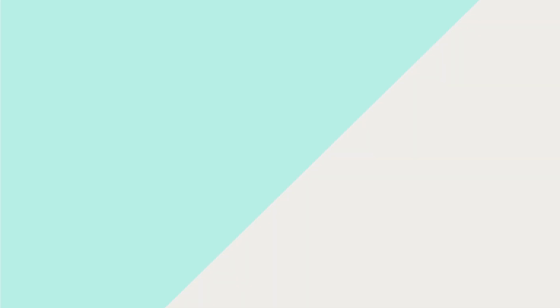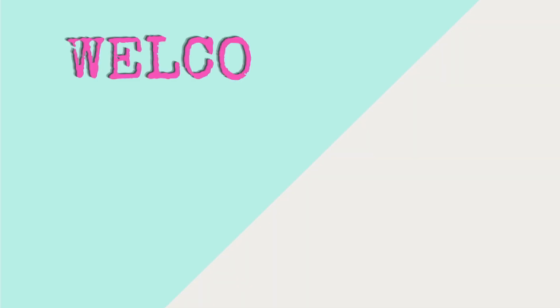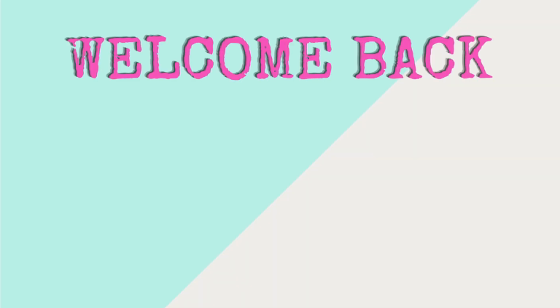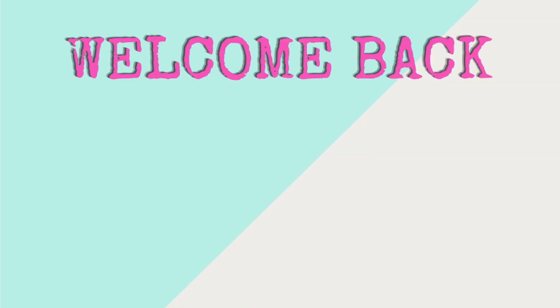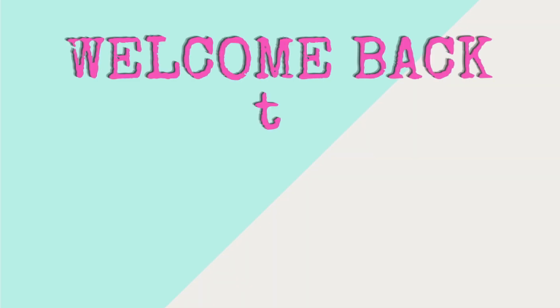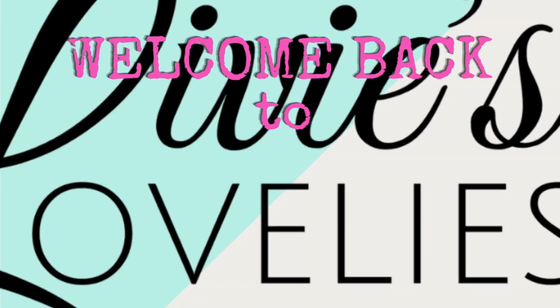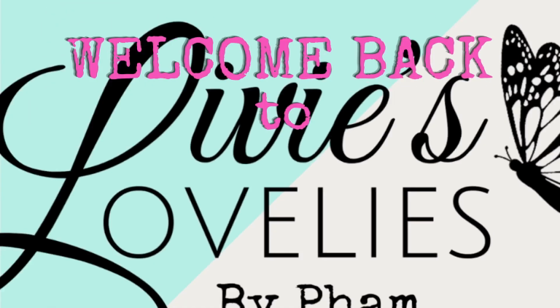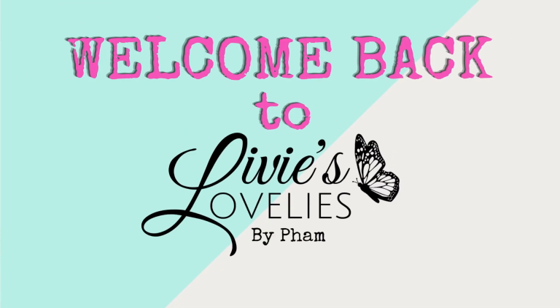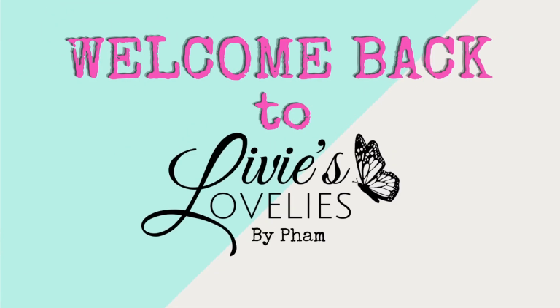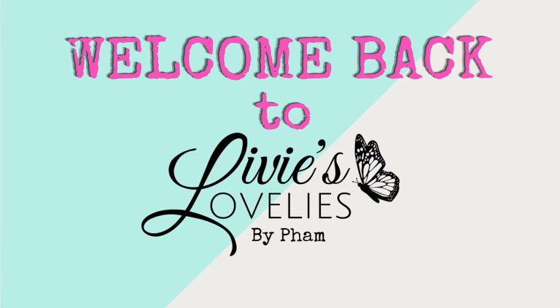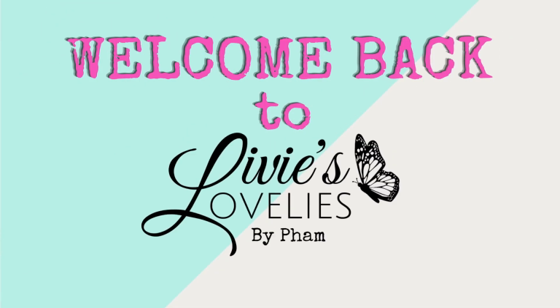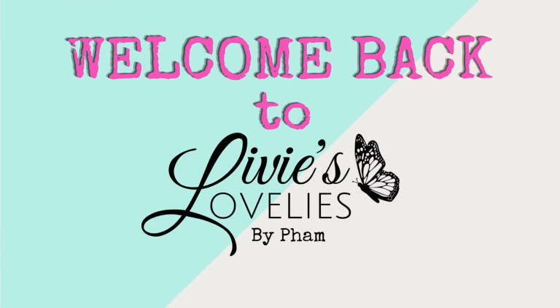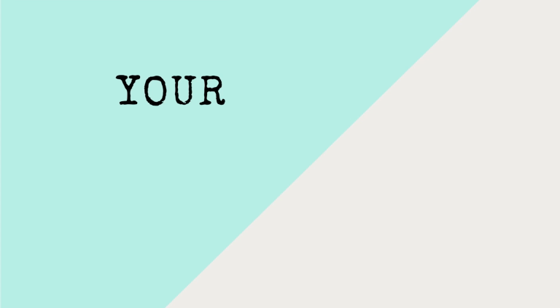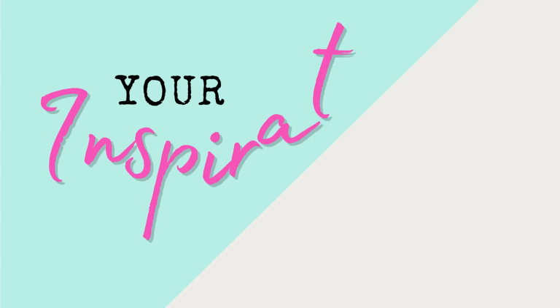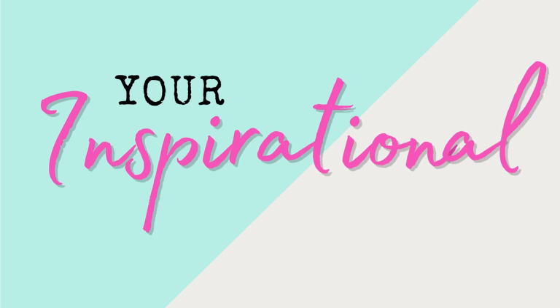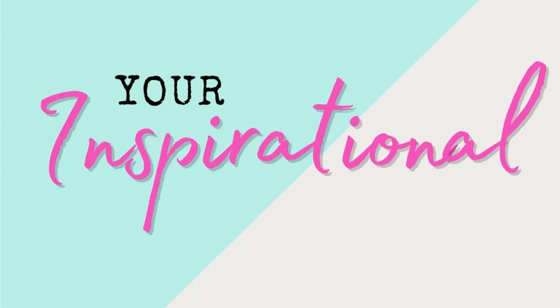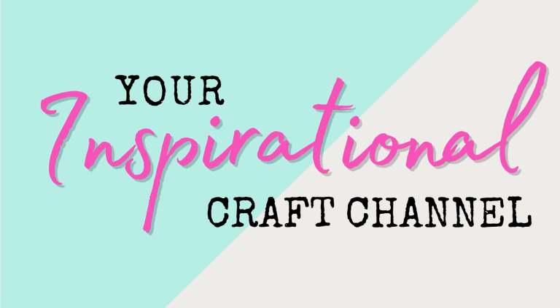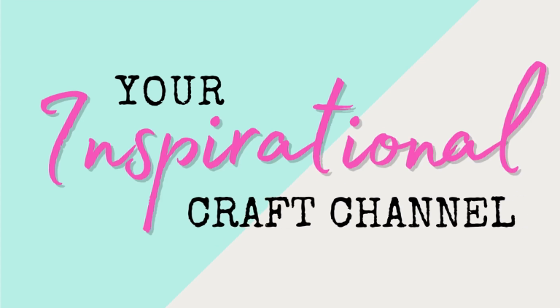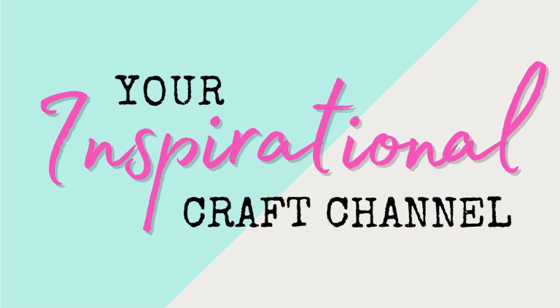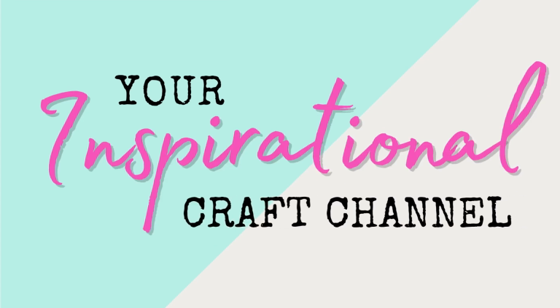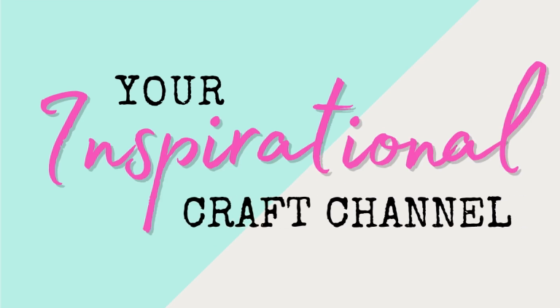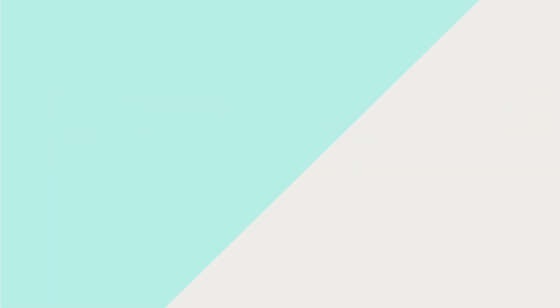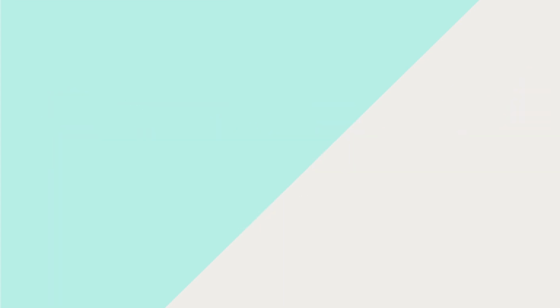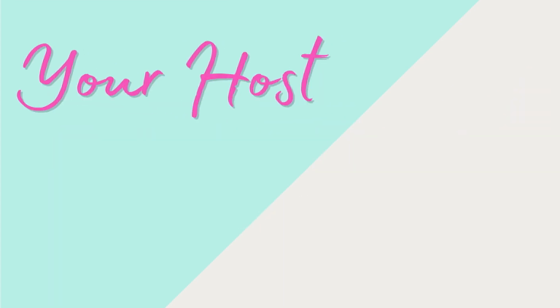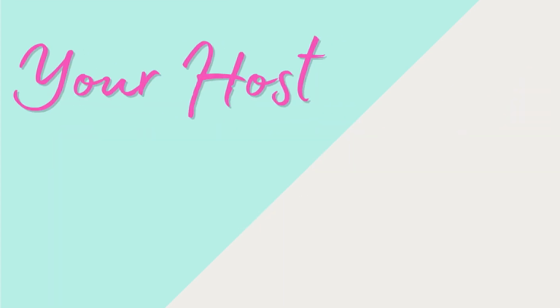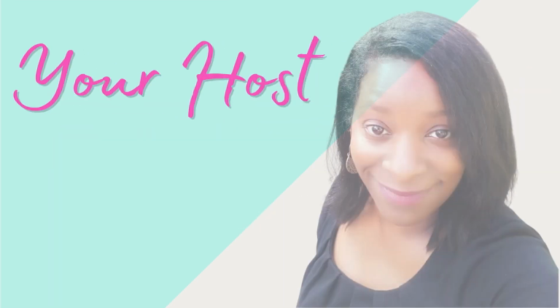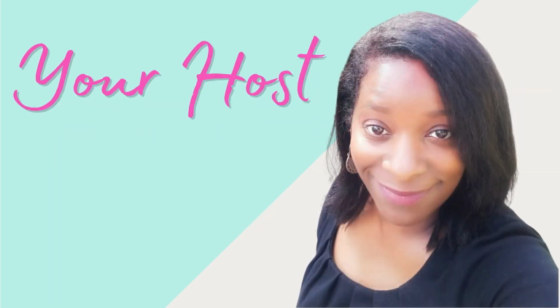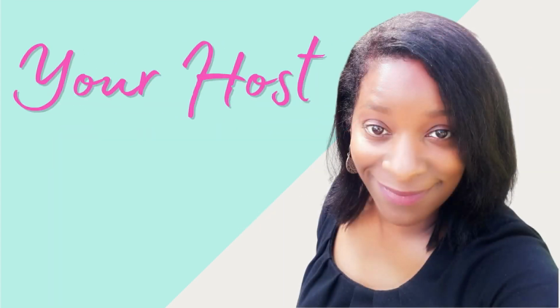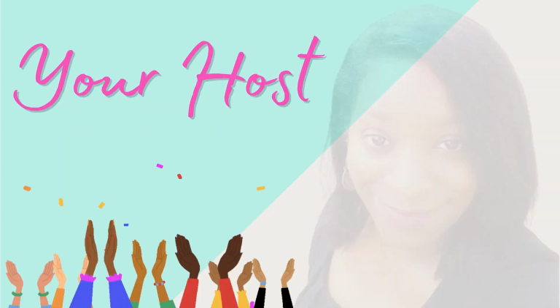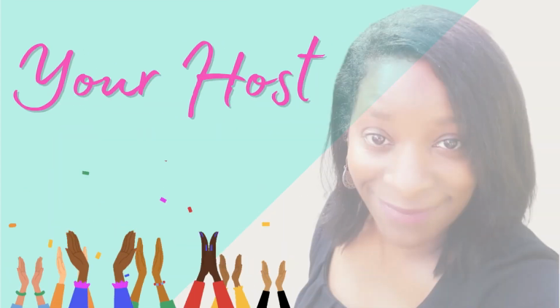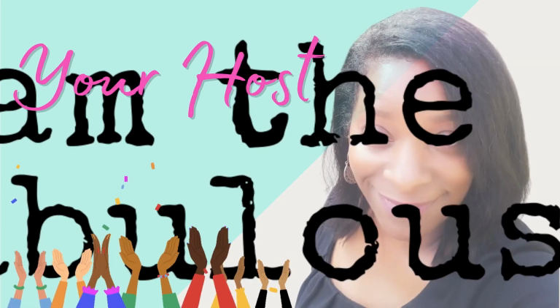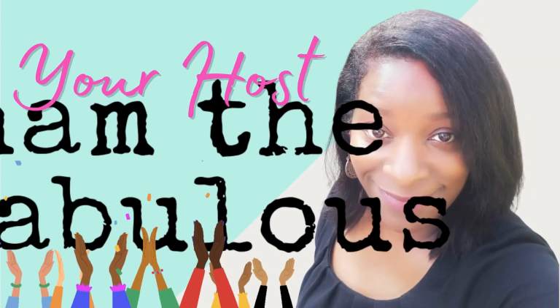Welcome back to Livy's Lovelies, your inspirational craft channel. And I'm your host, Fam the Fabulous.